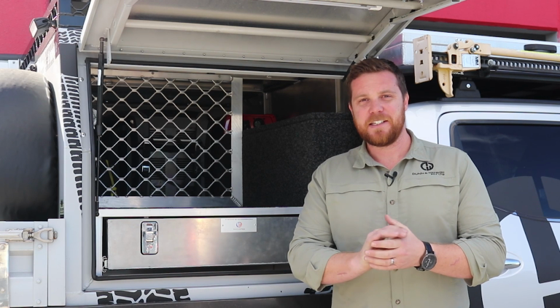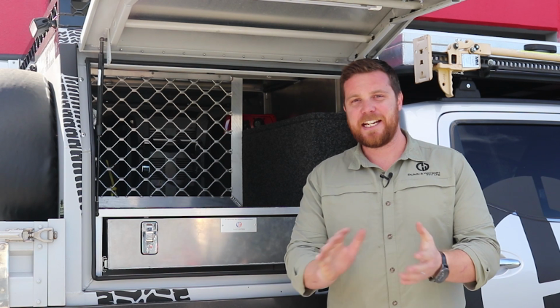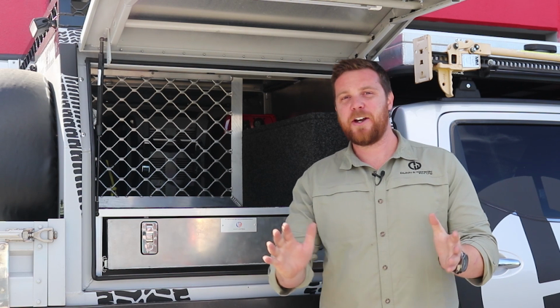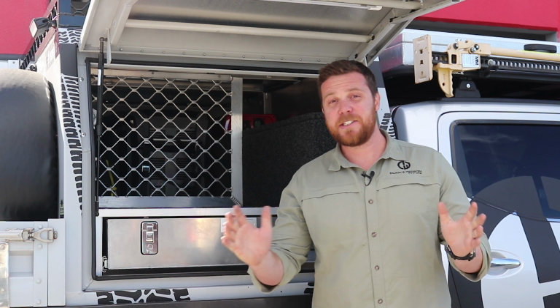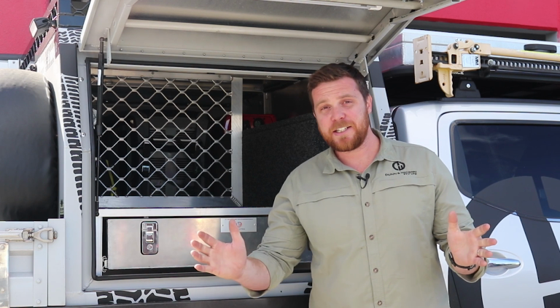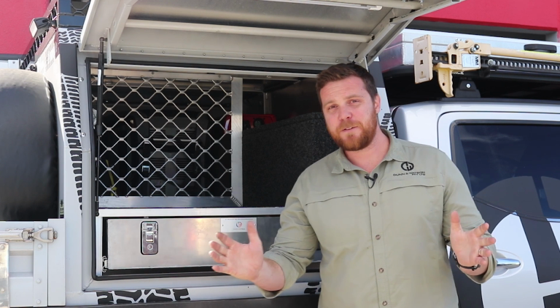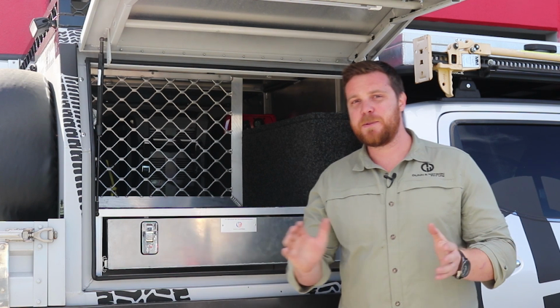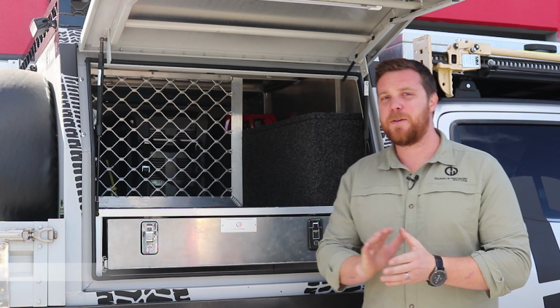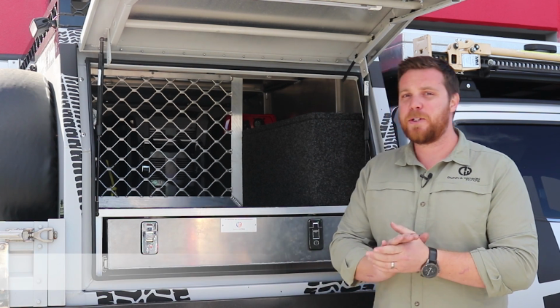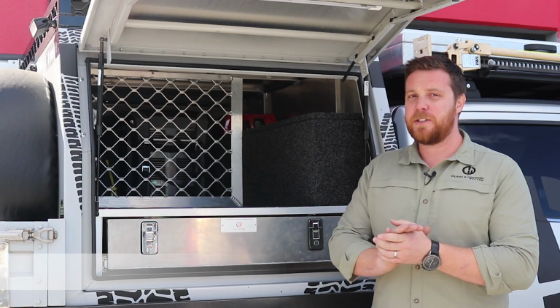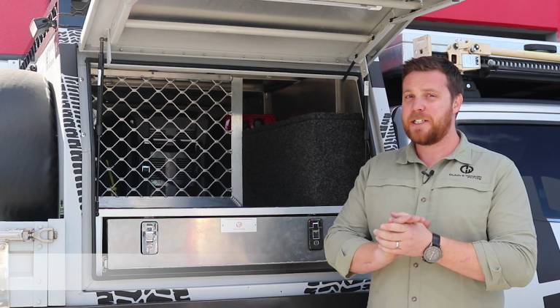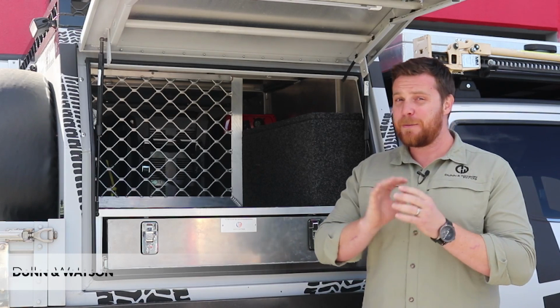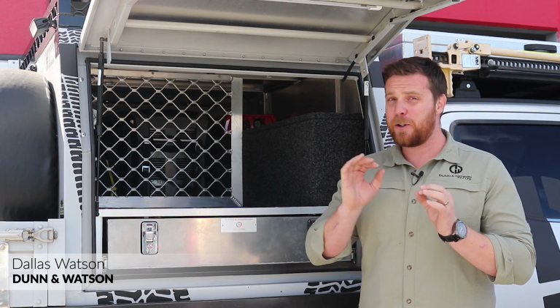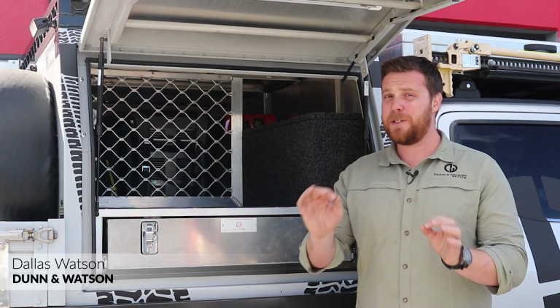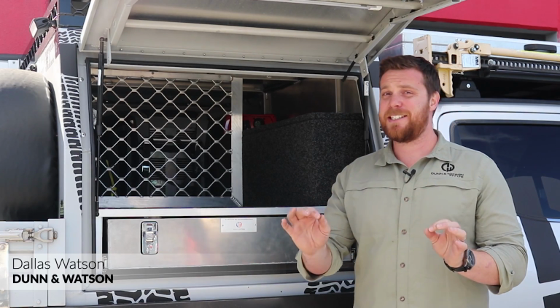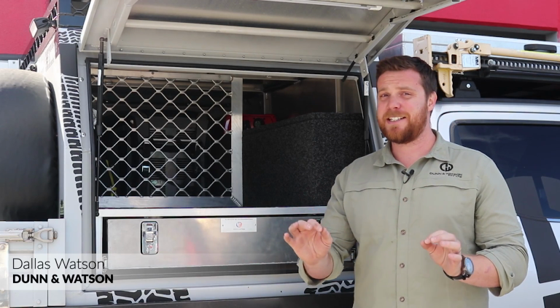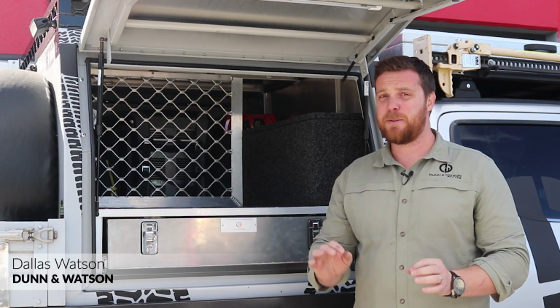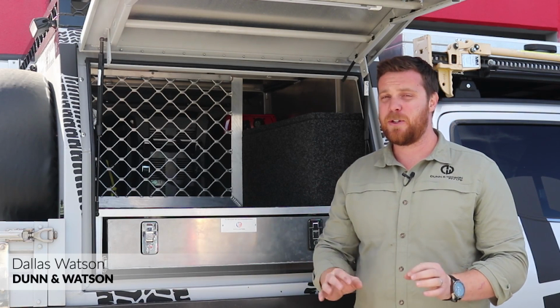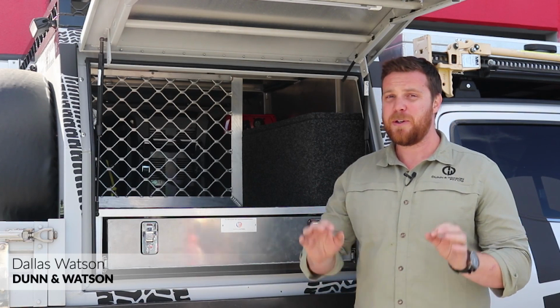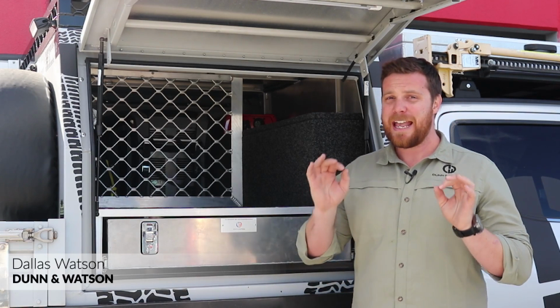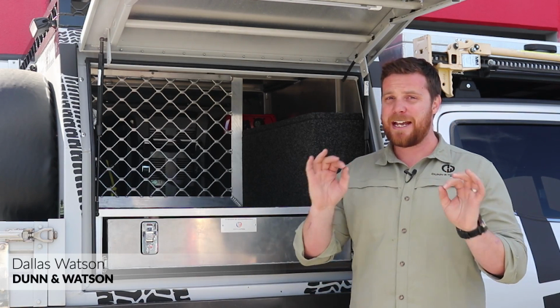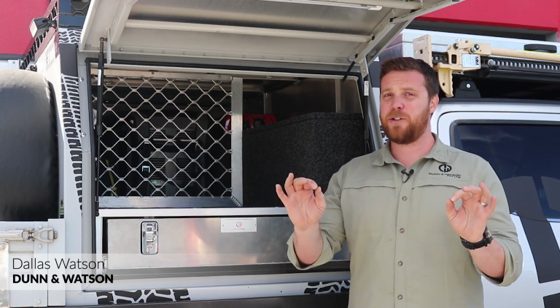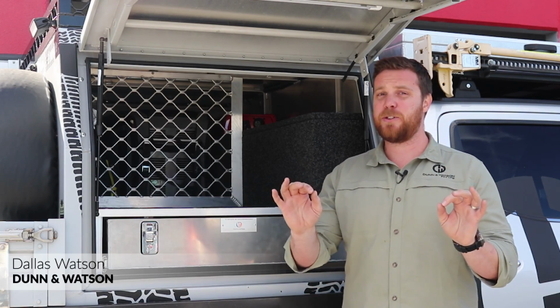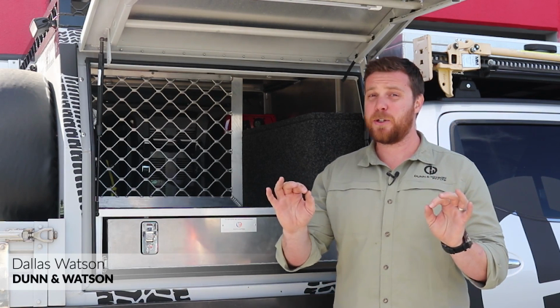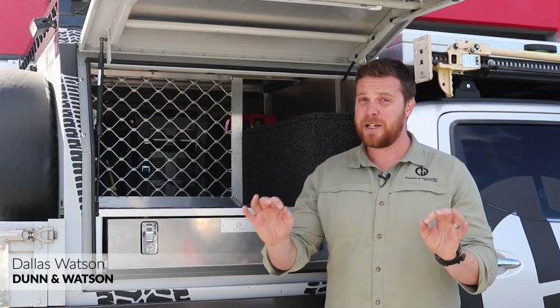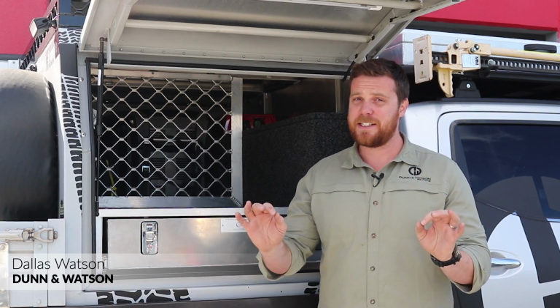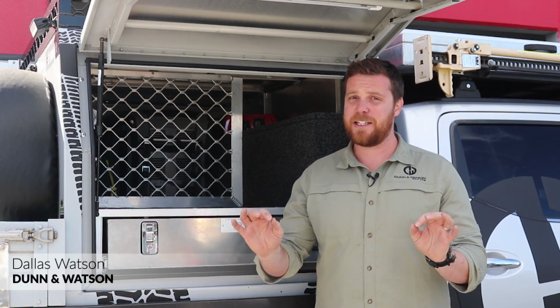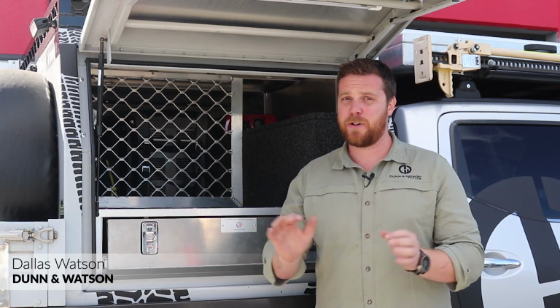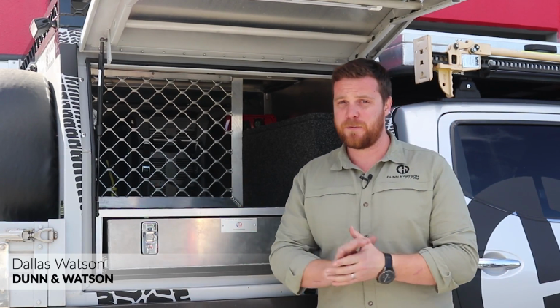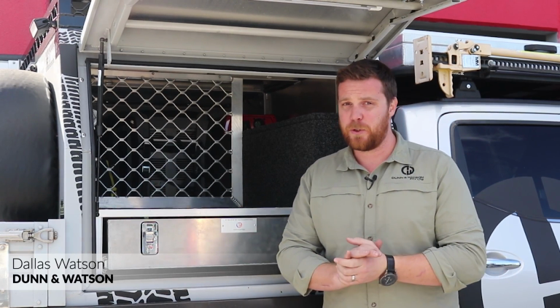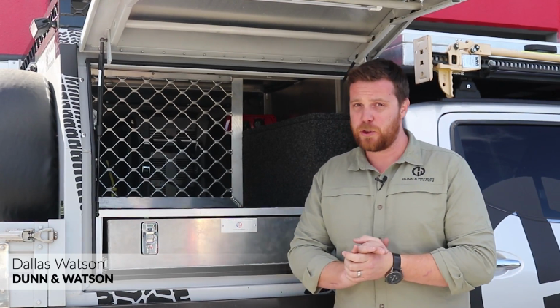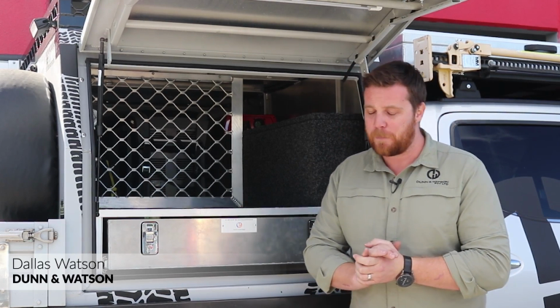G'day guys, Dallas here from Dun & Watson. Today I'm going to be discussing with you how to choose the correct gas struts for your job.